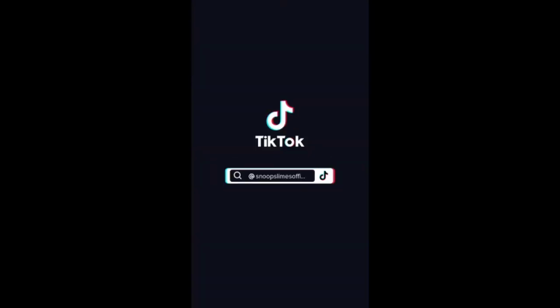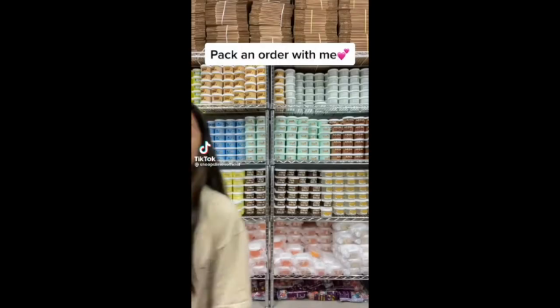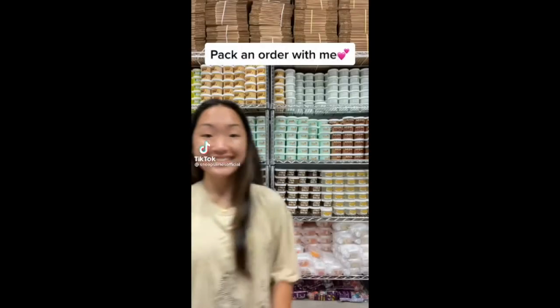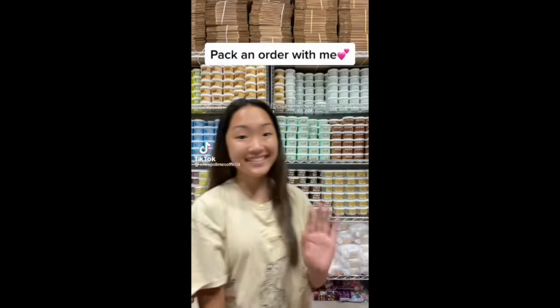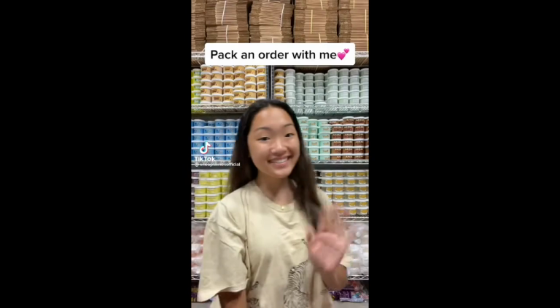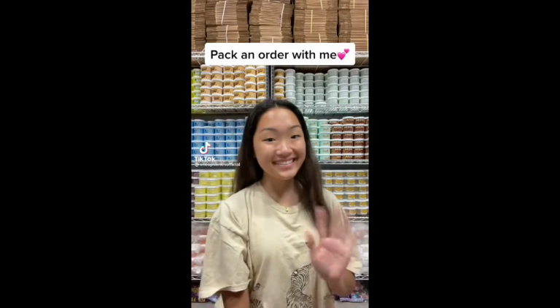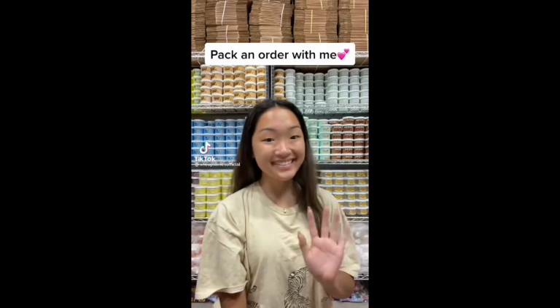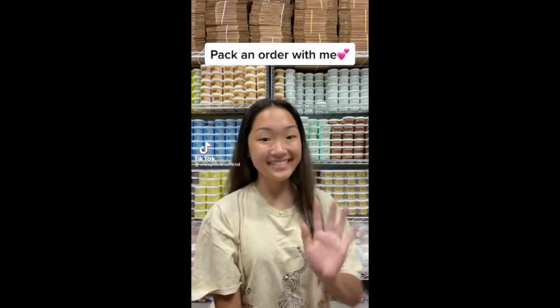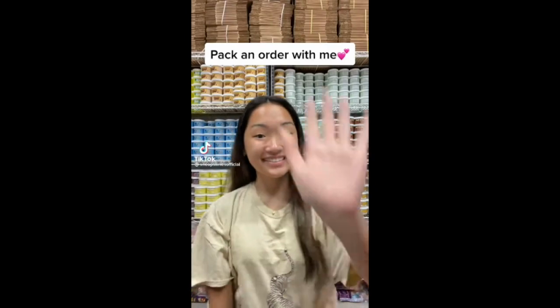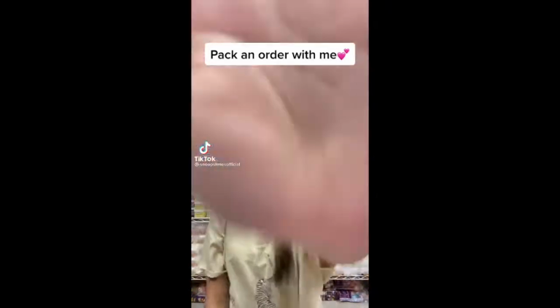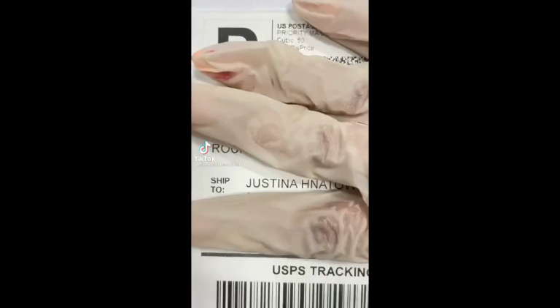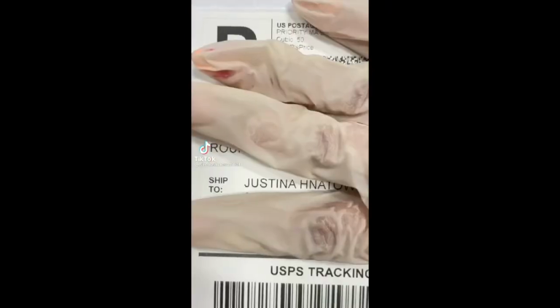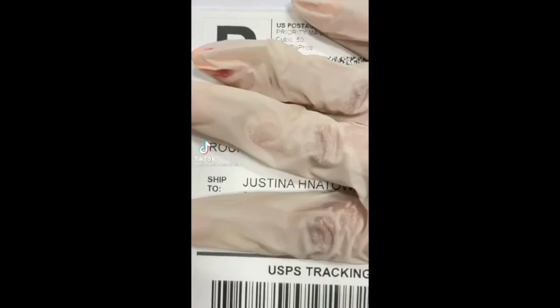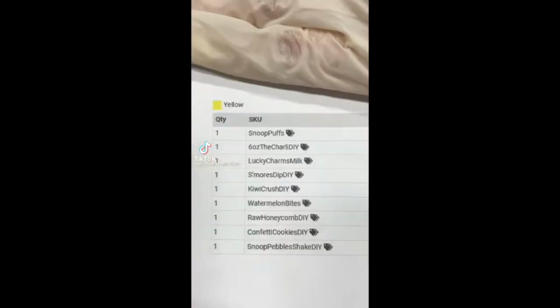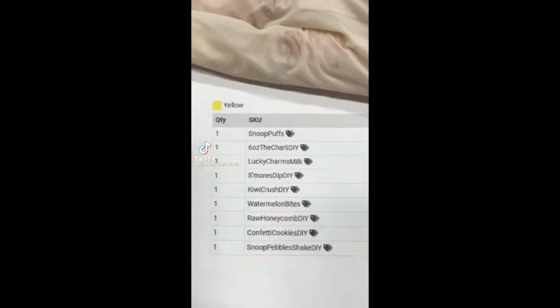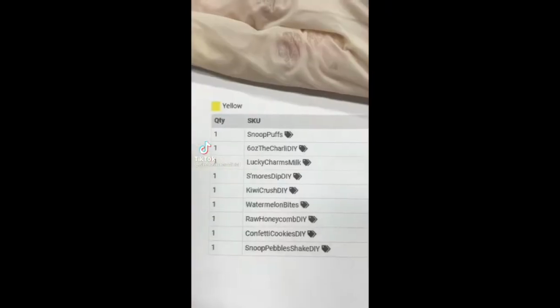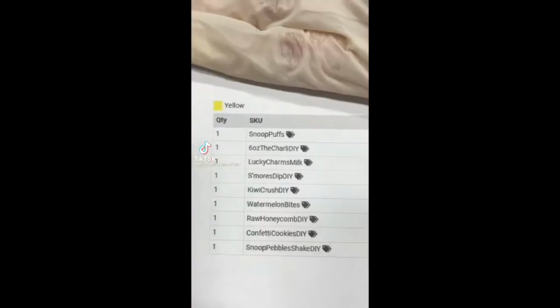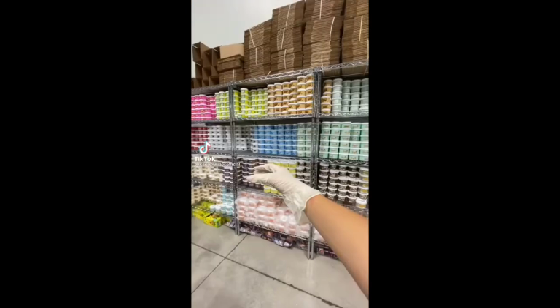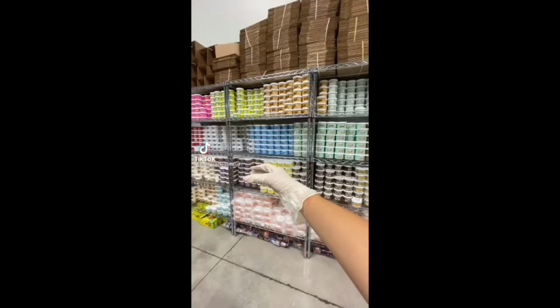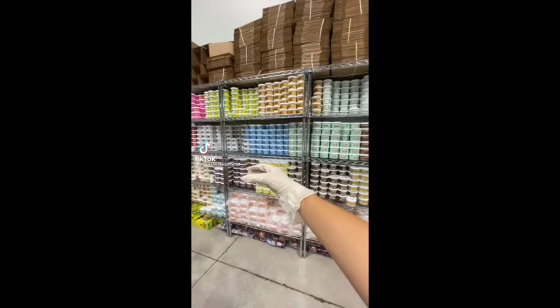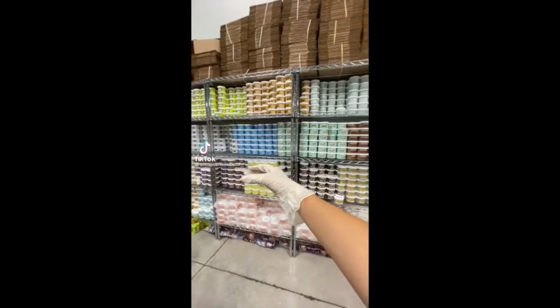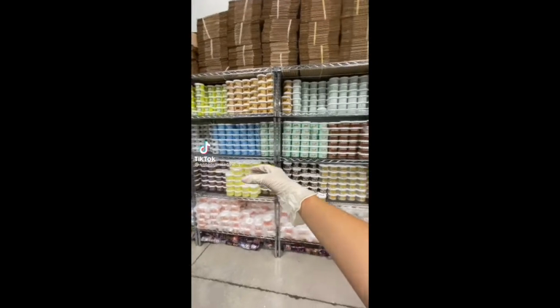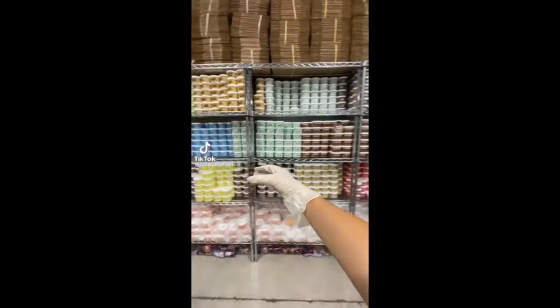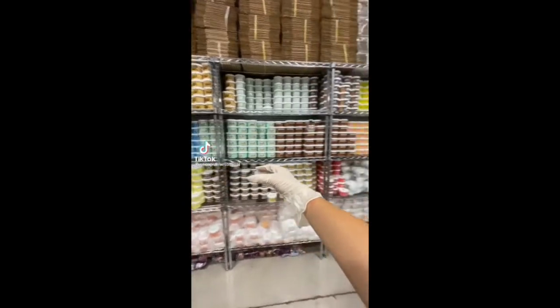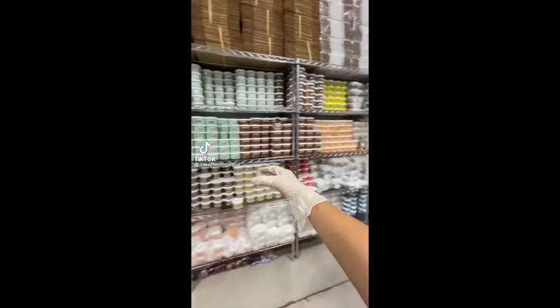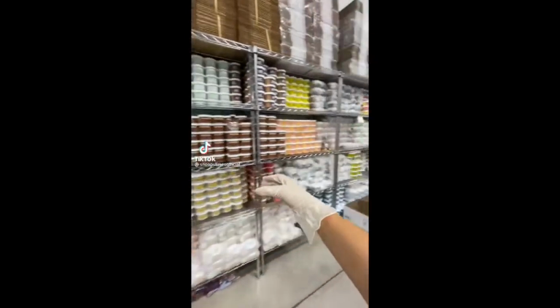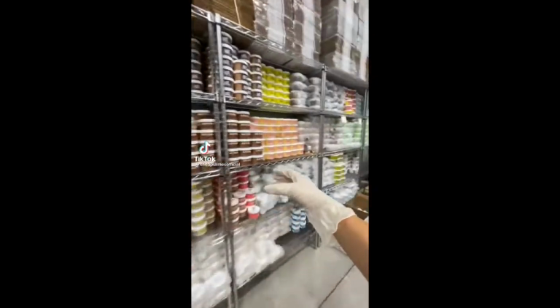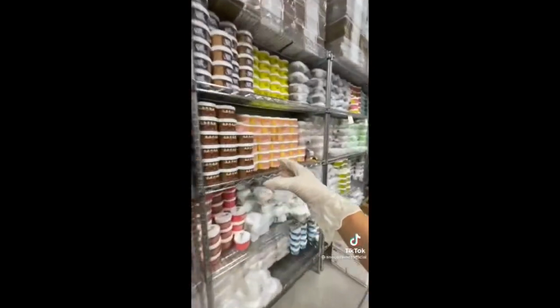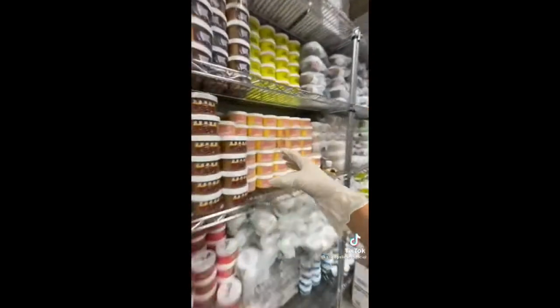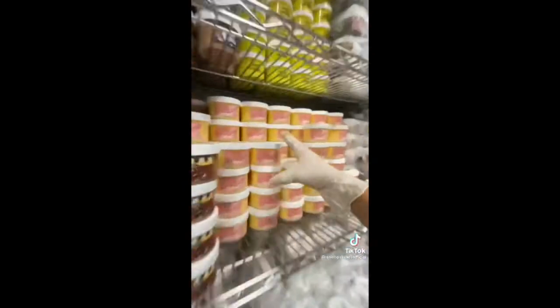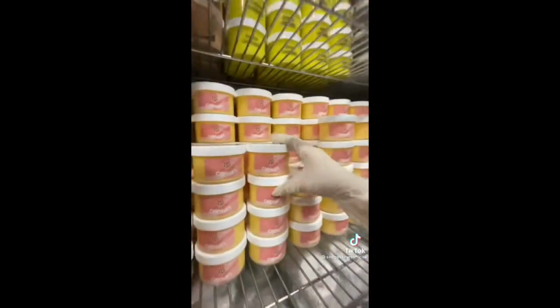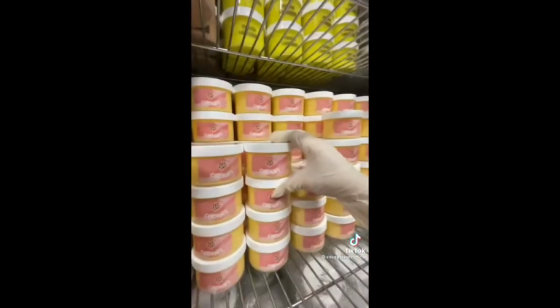Hi guys, let's pack a slime order together. This order is for Justina from California, and they ordered 9 slimes from my last Friday's restock.